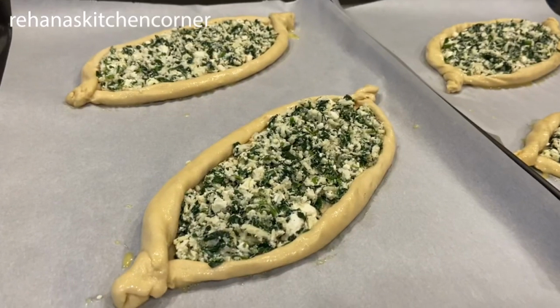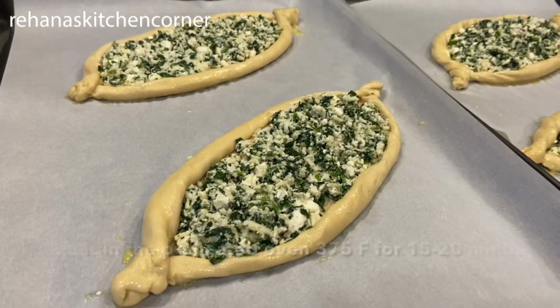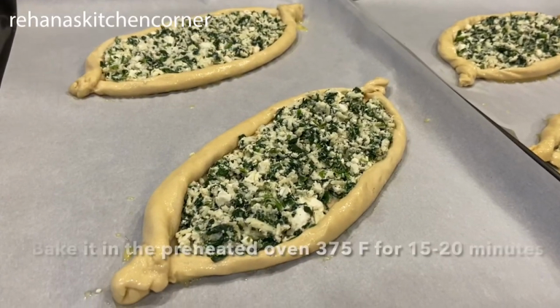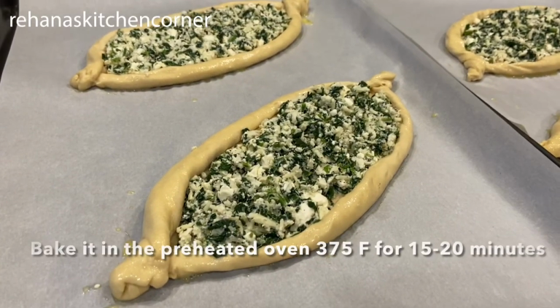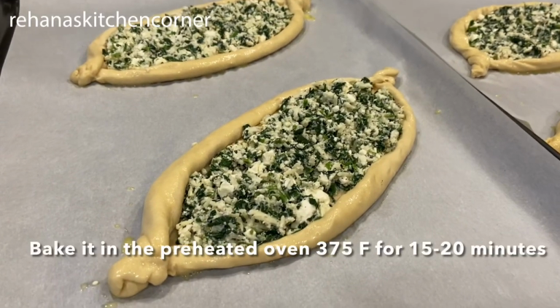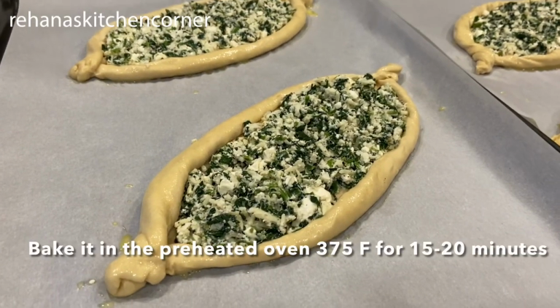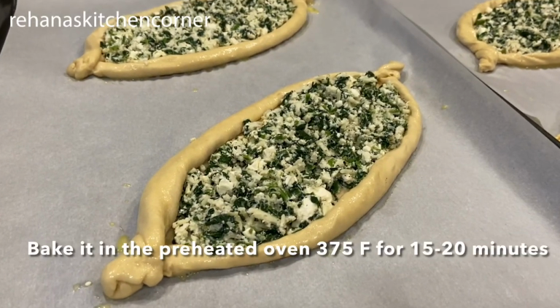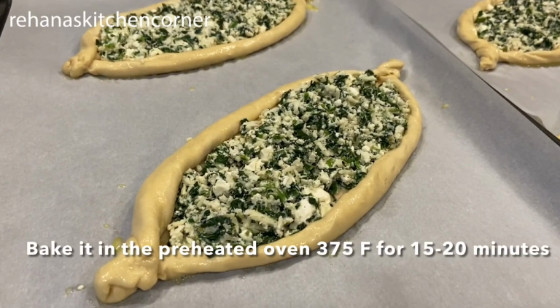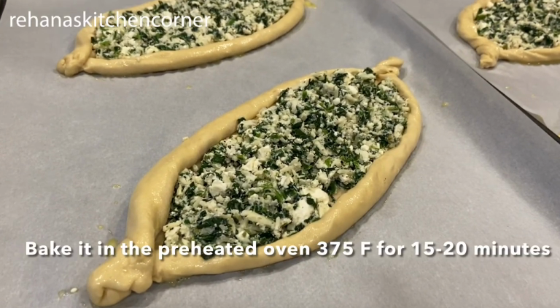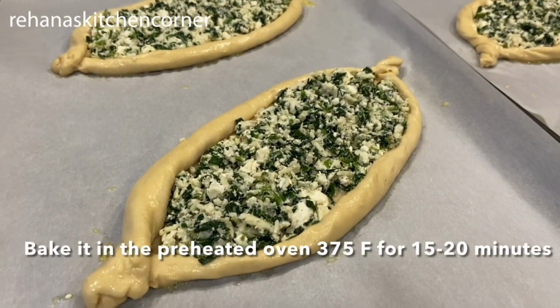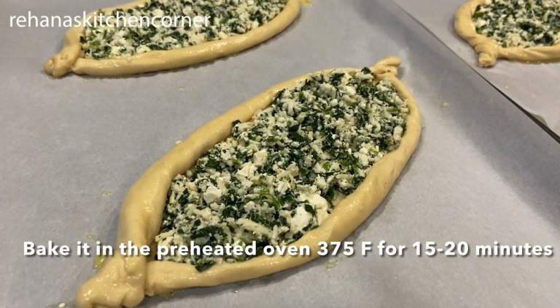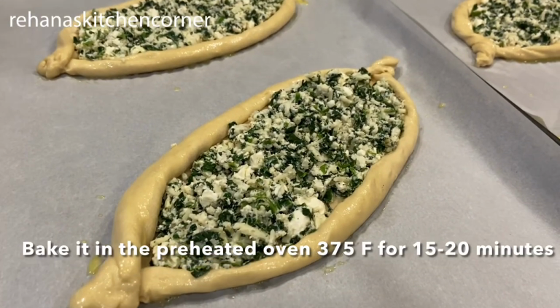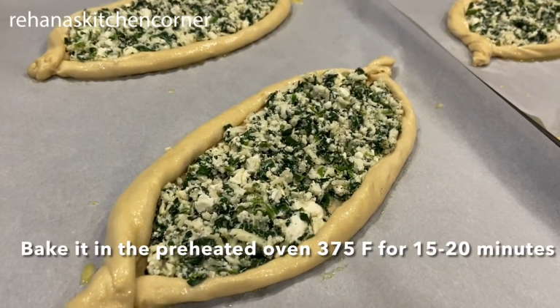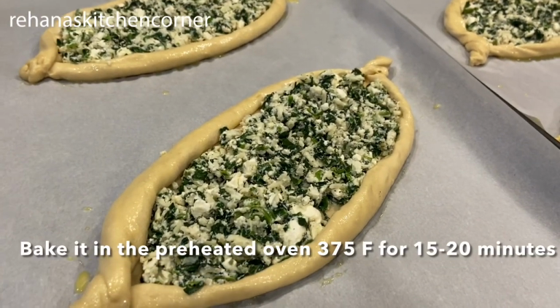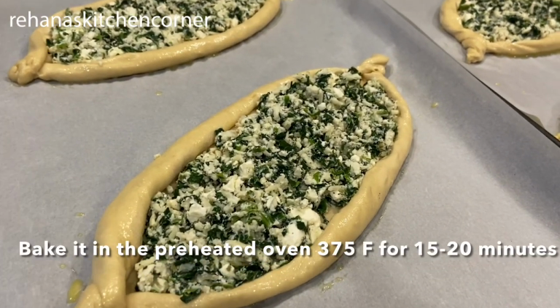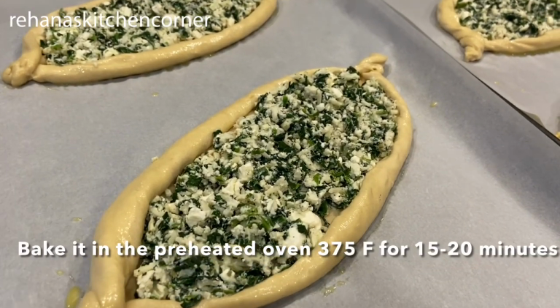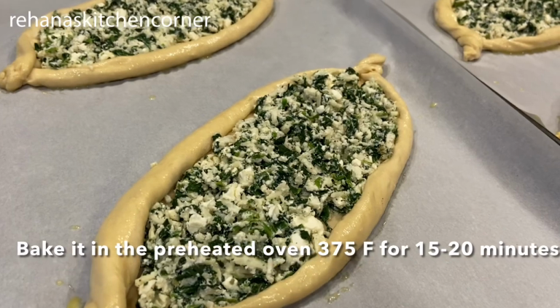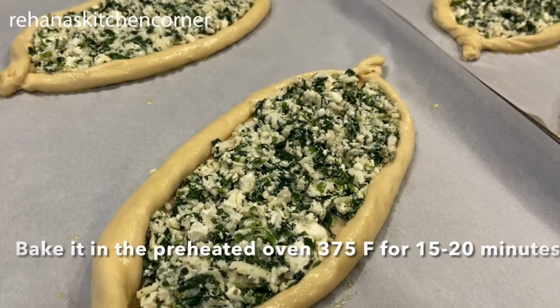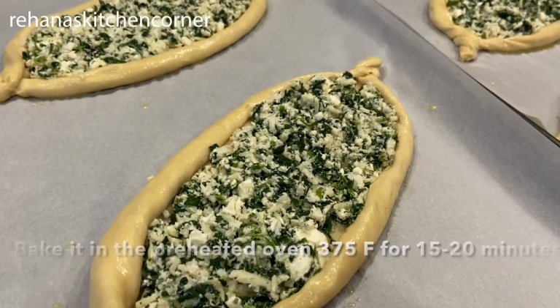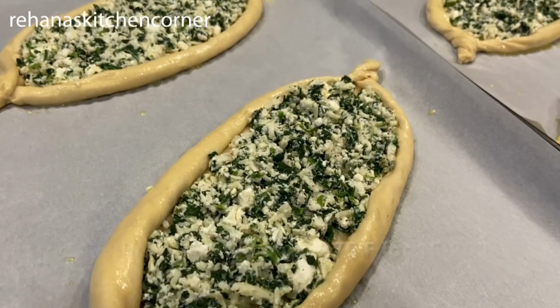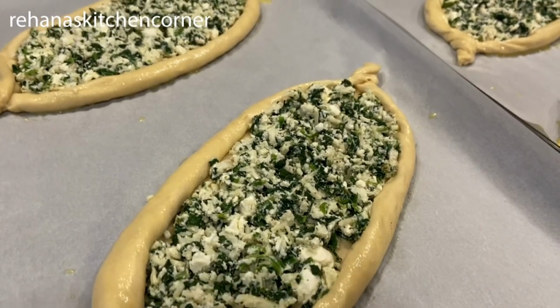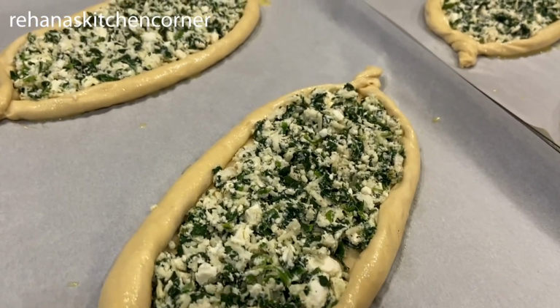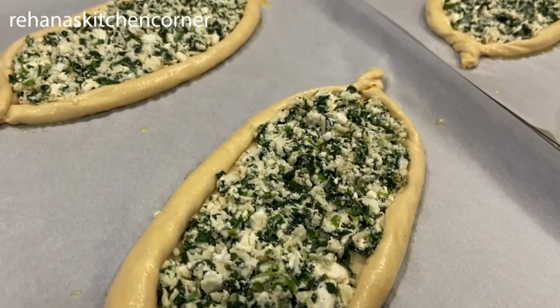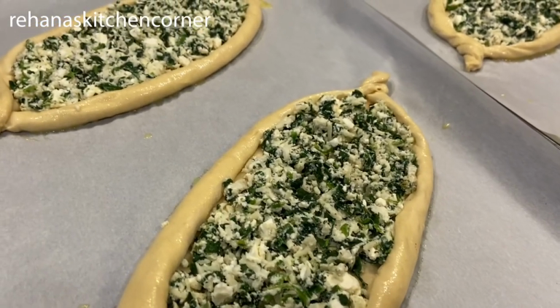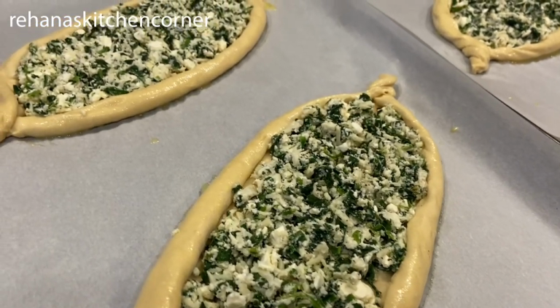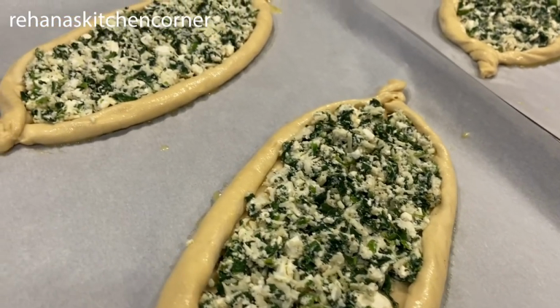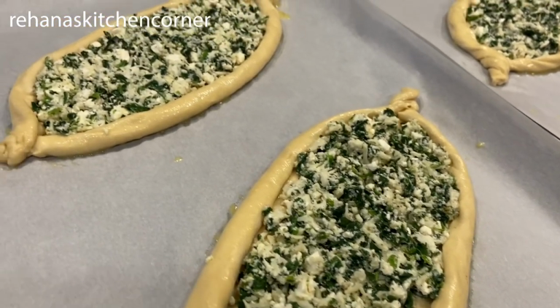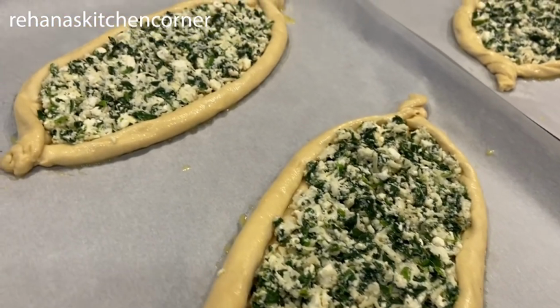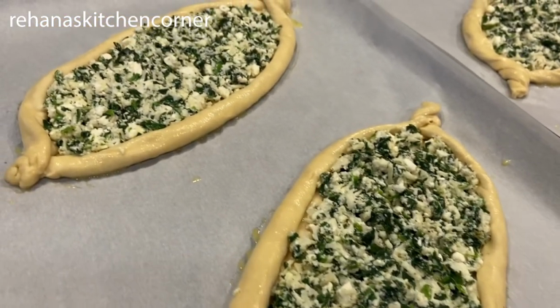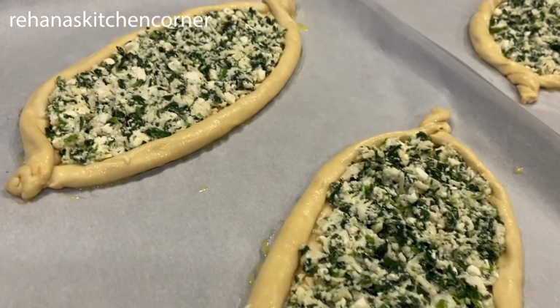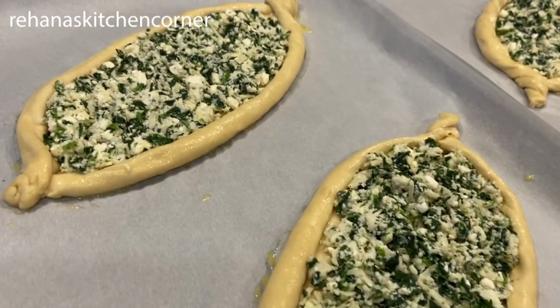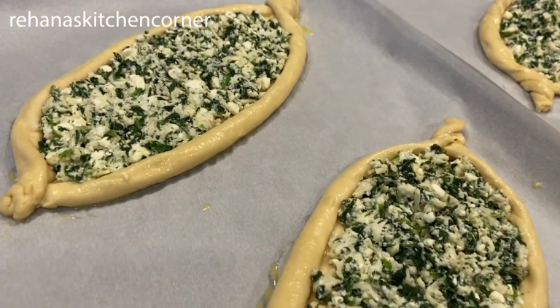Bake in a preheated oven at 375 degrees Fahrenheit for 15 to 20 minutes.